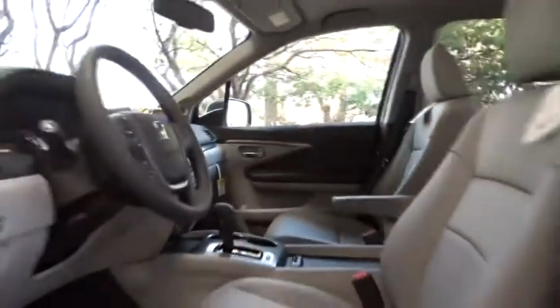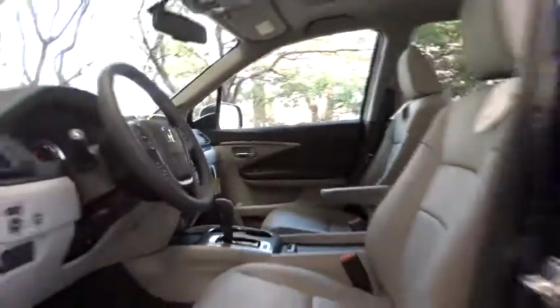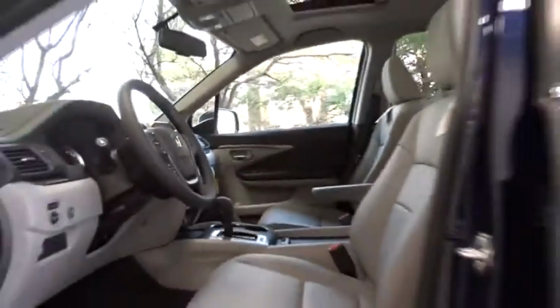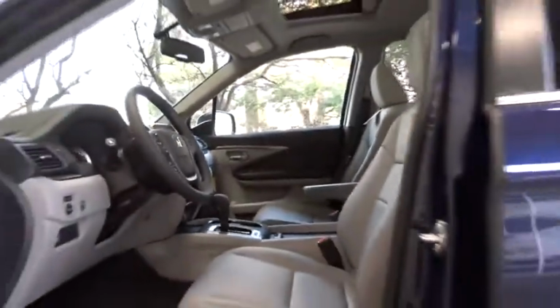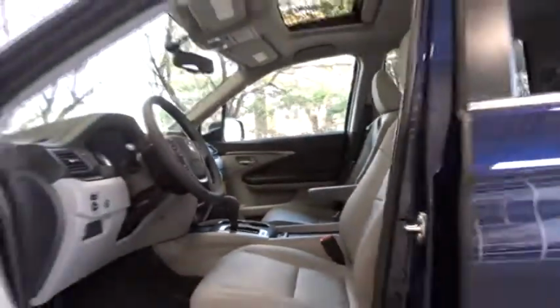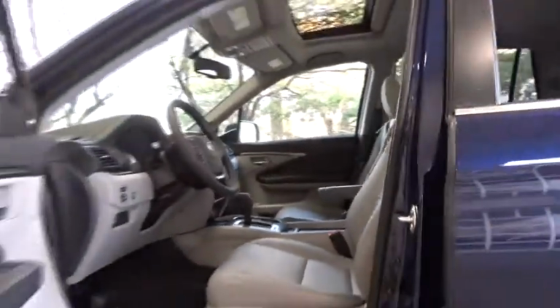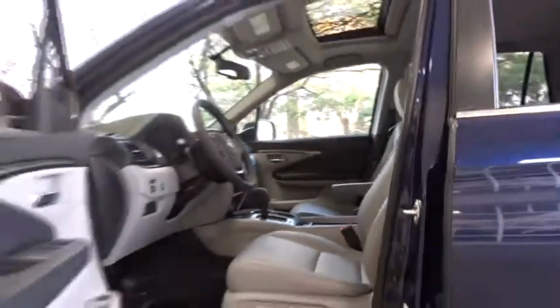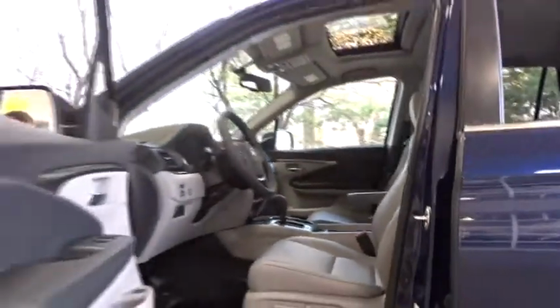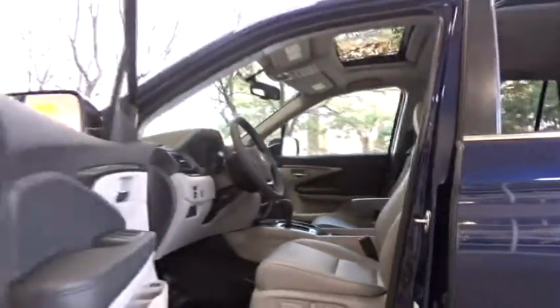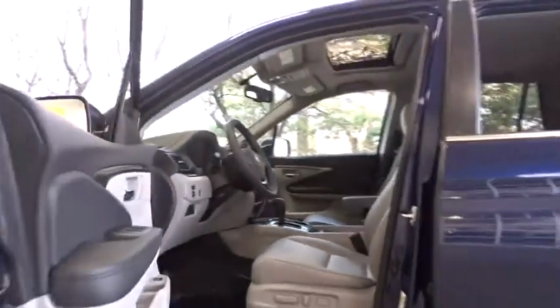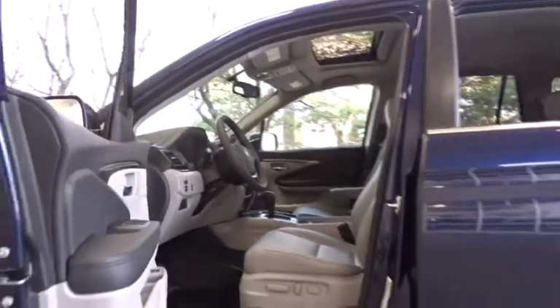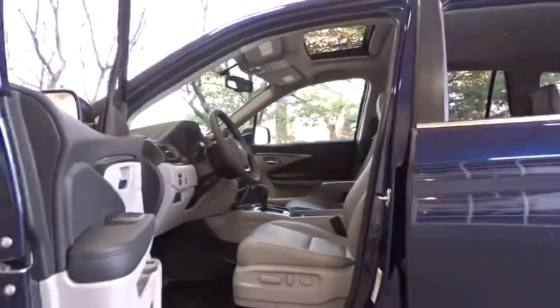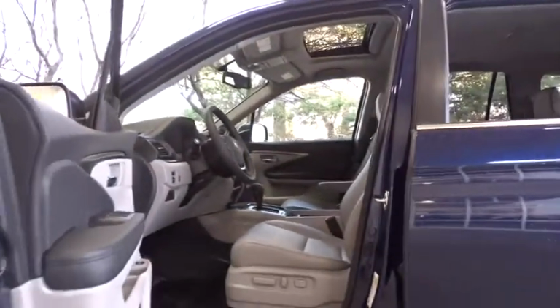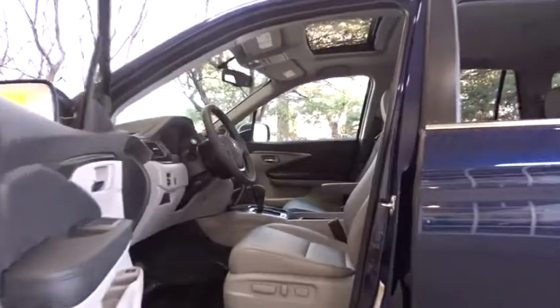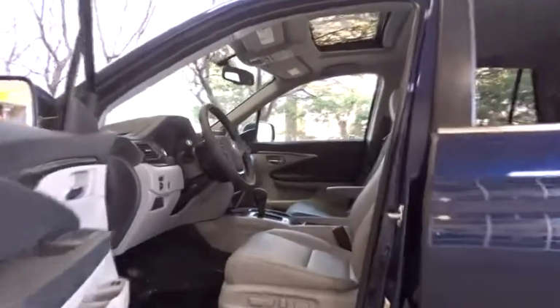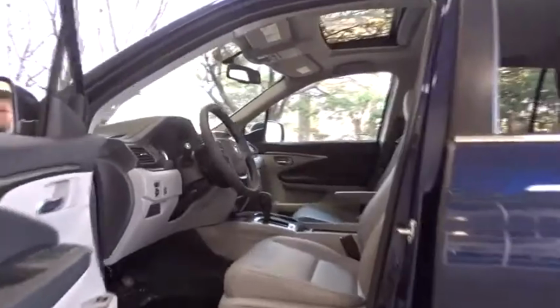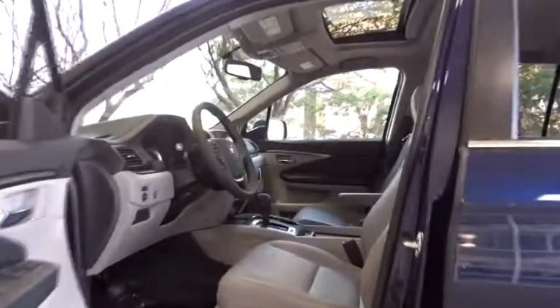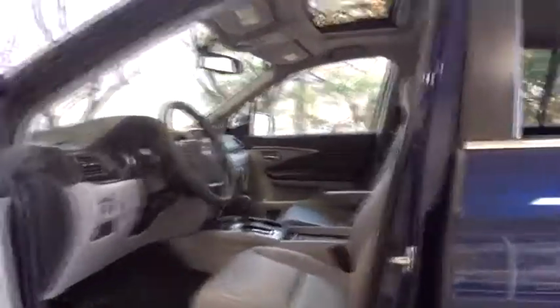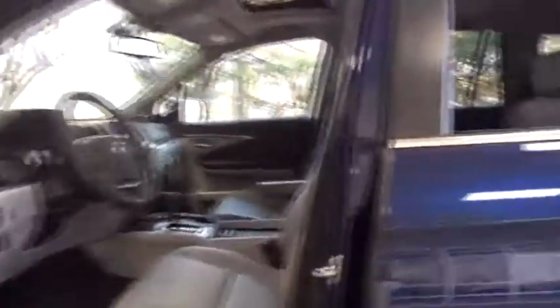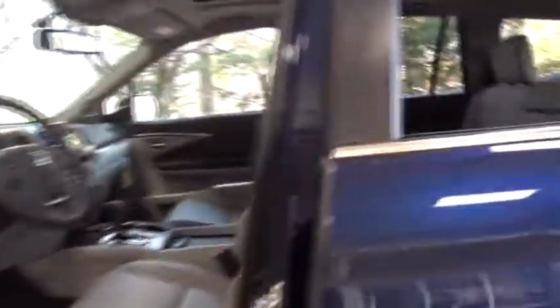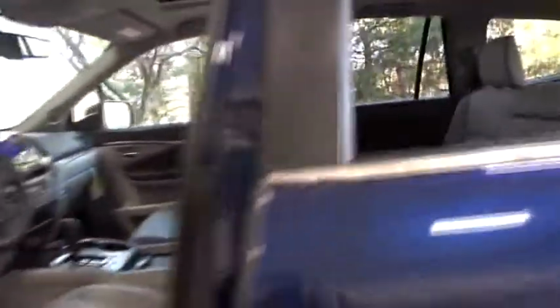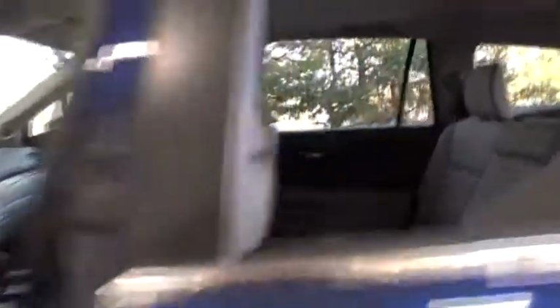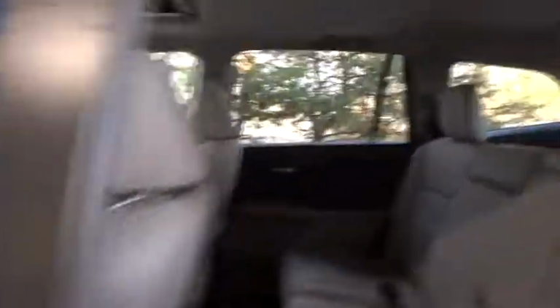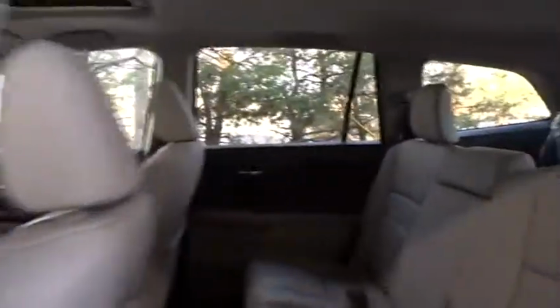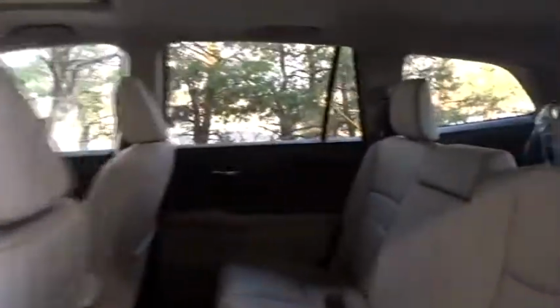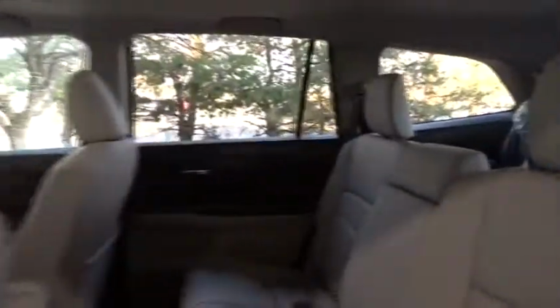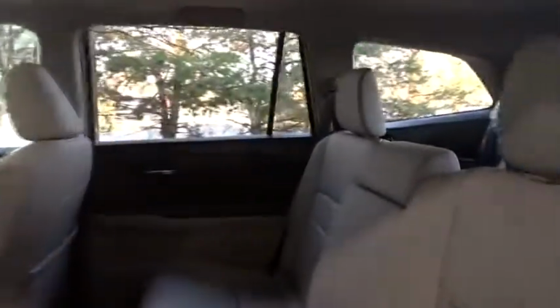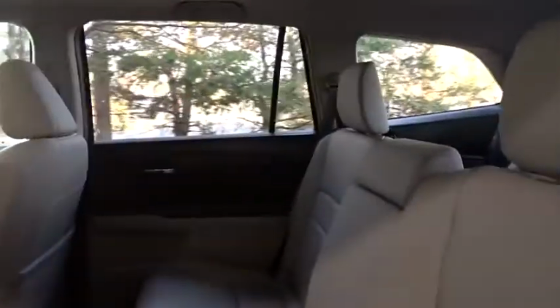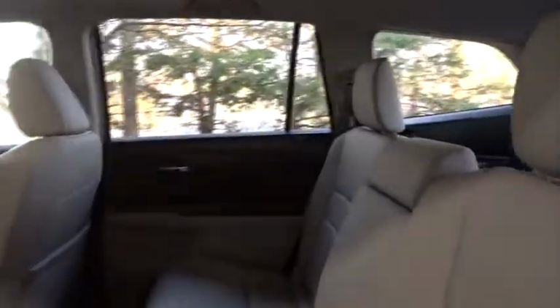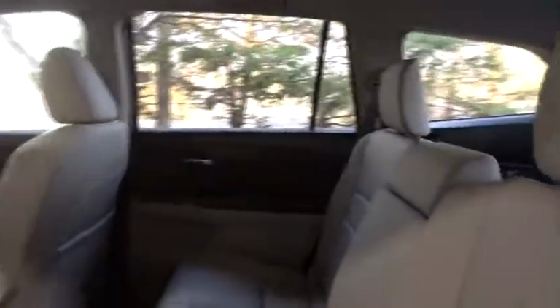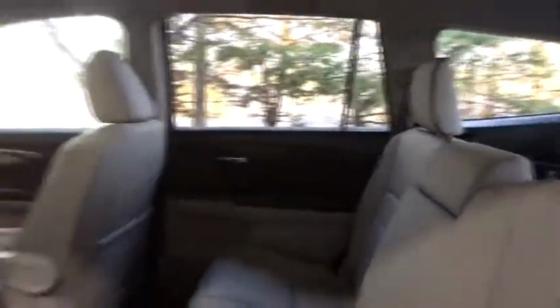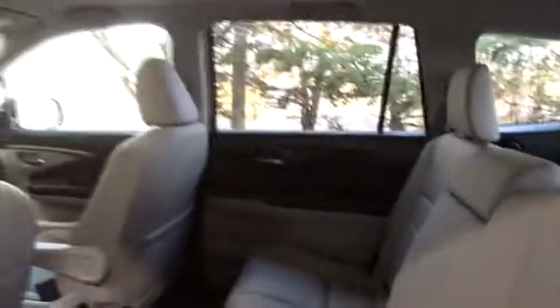Remote keyless entry. Overhead console. Panic alarm. Come see the car for yourself.